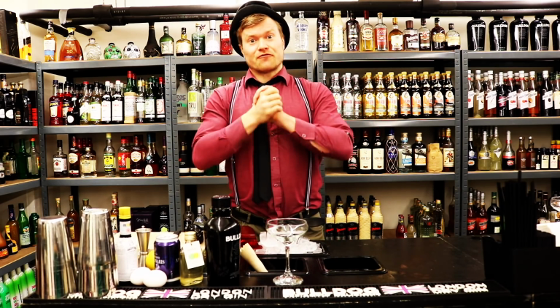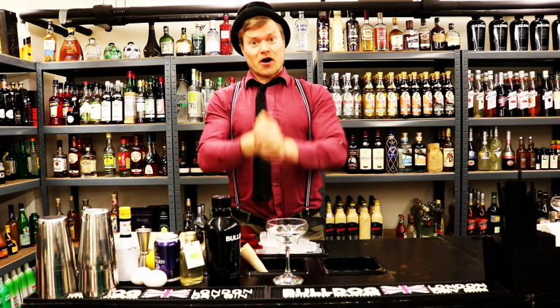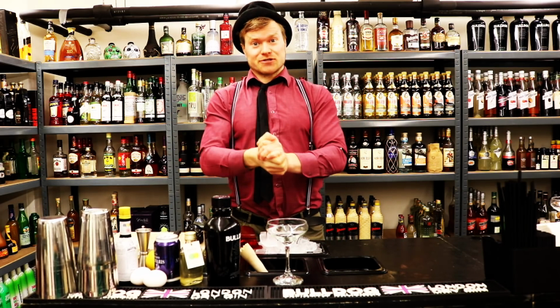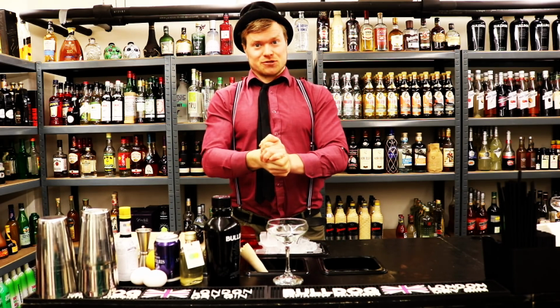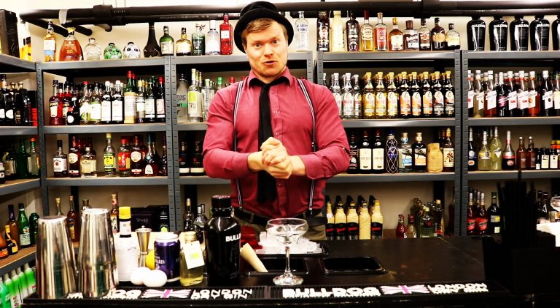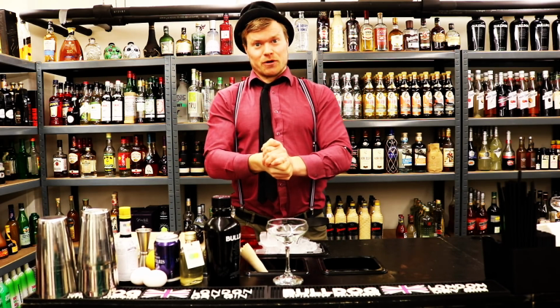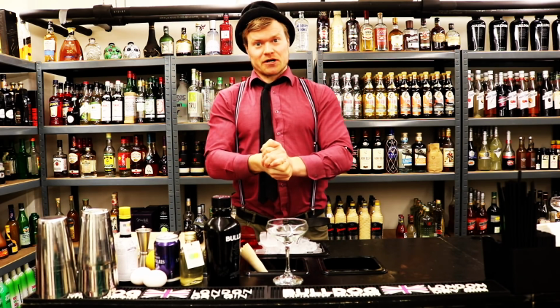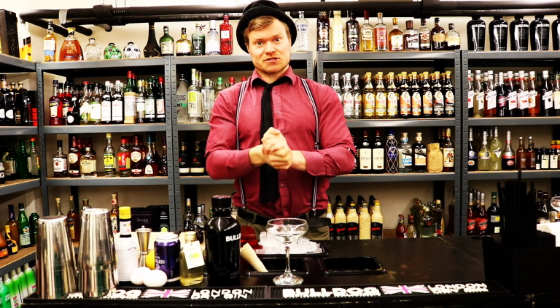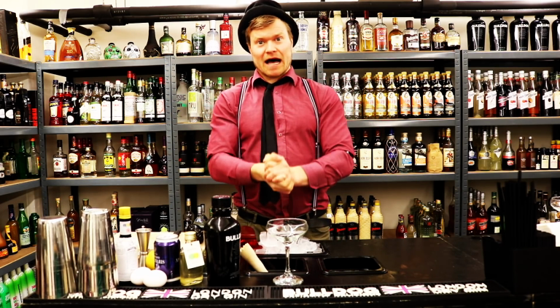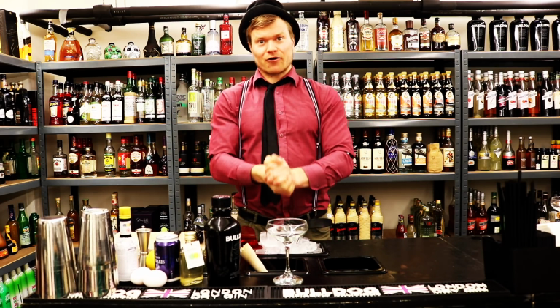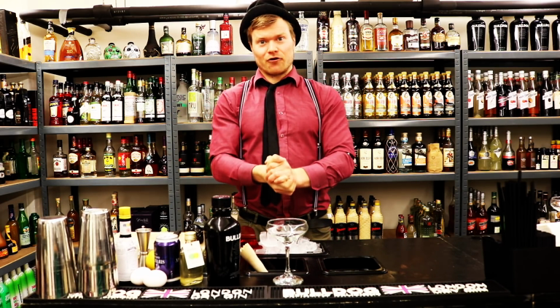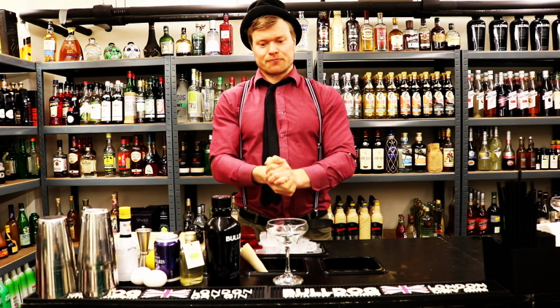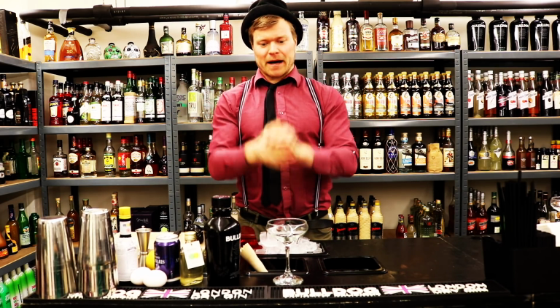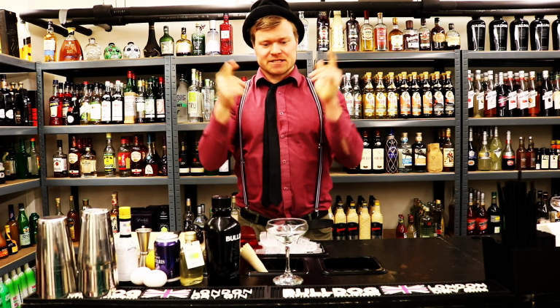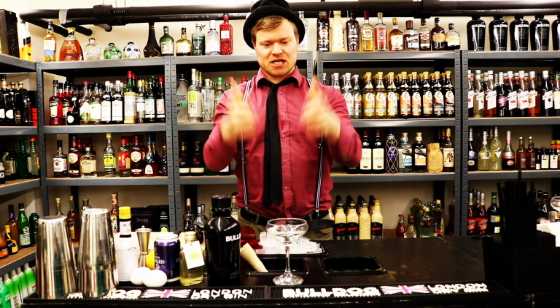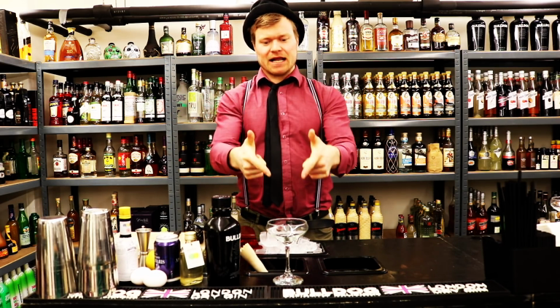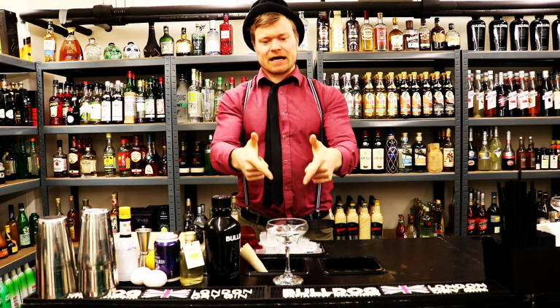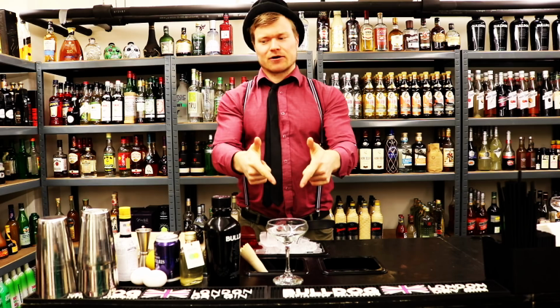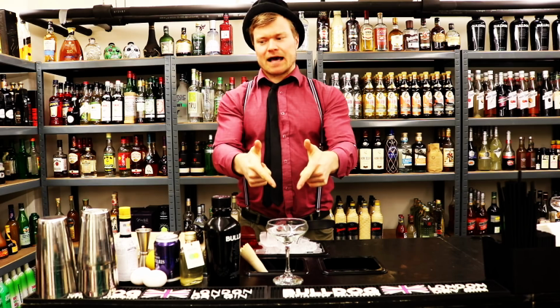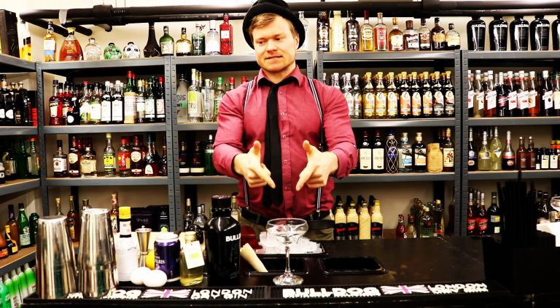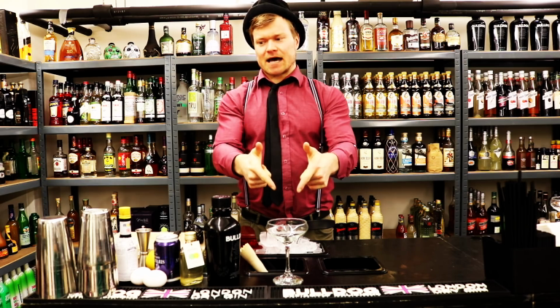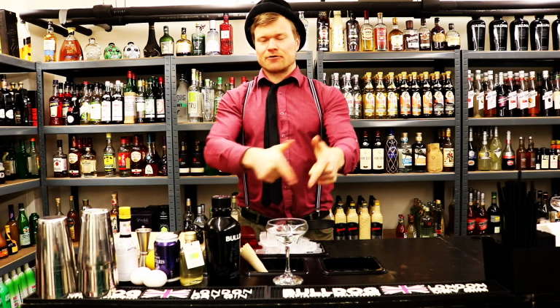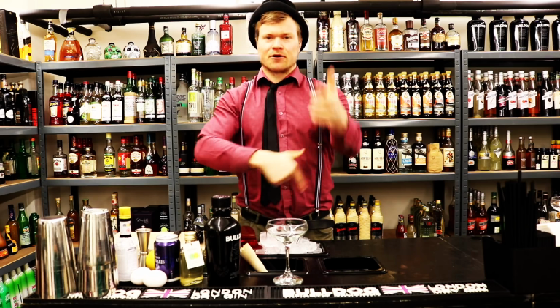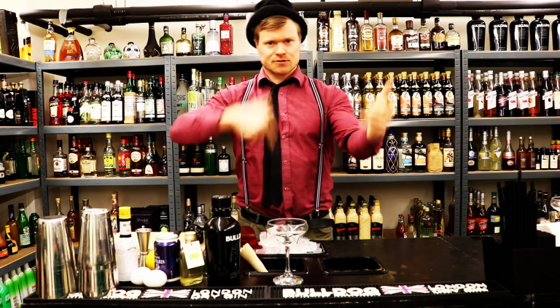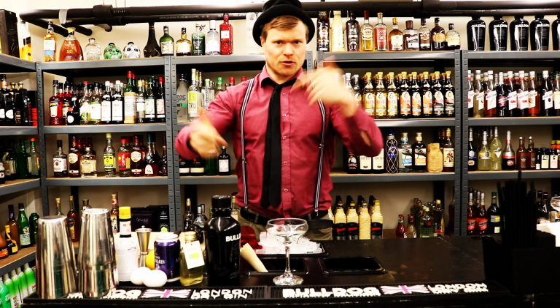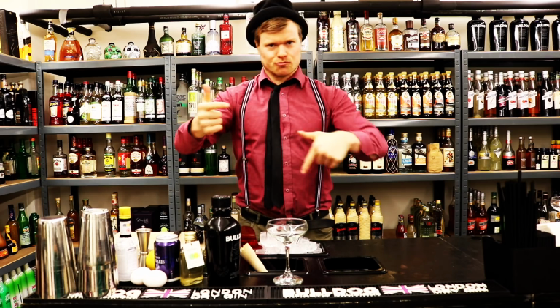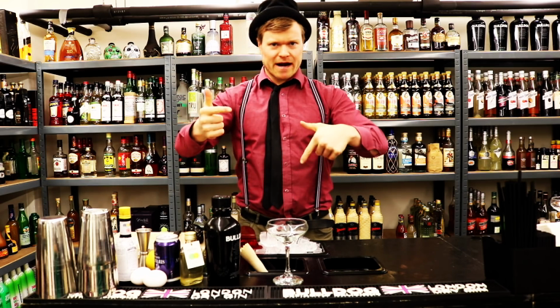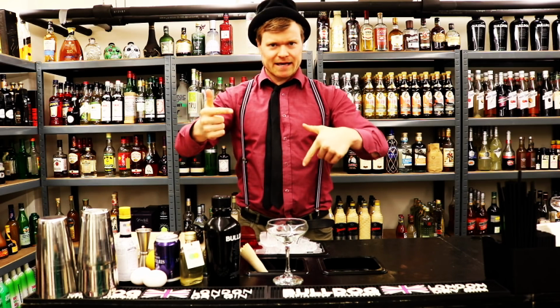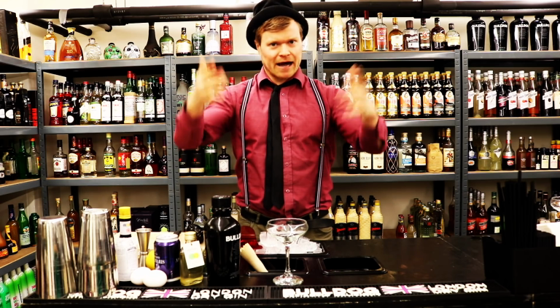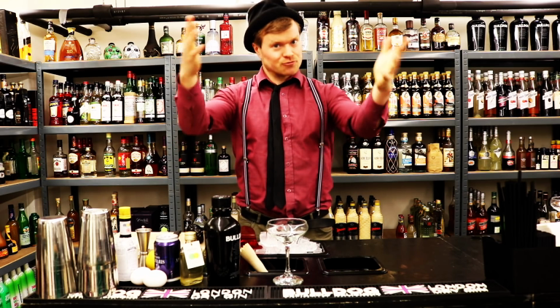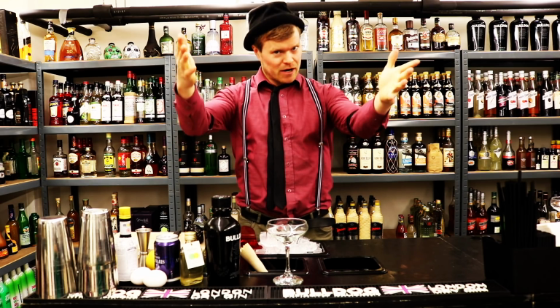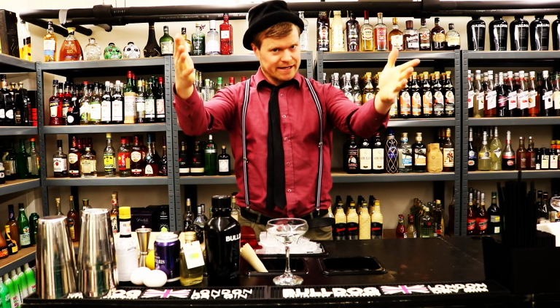First, we're going to start off by chilling our glass down. So are you ready? Are you ready?